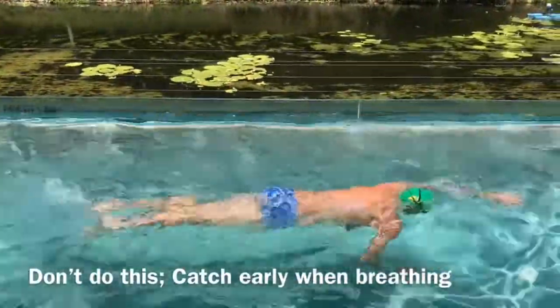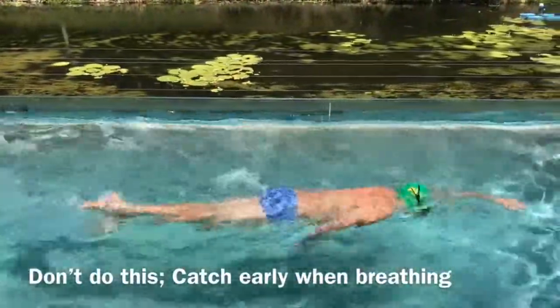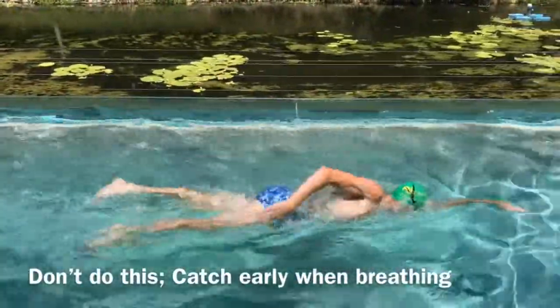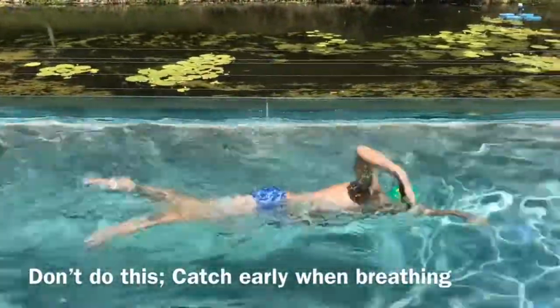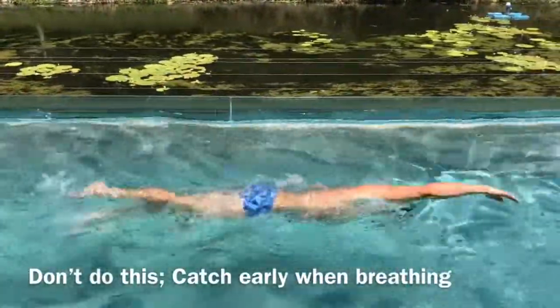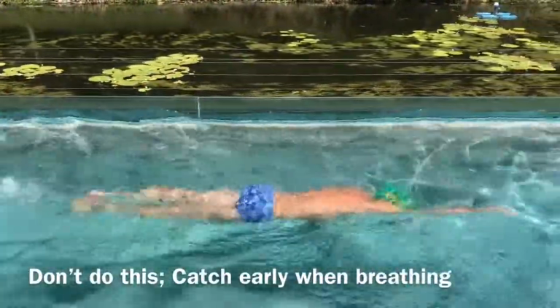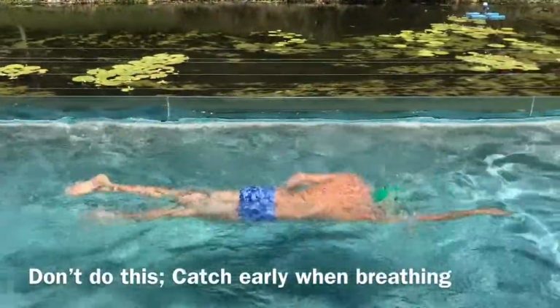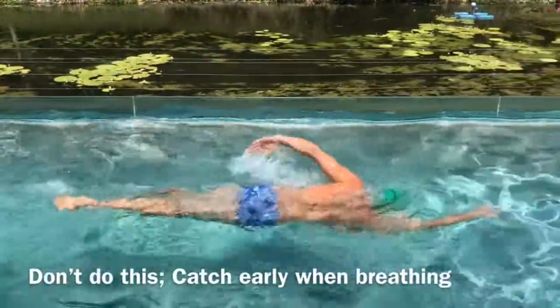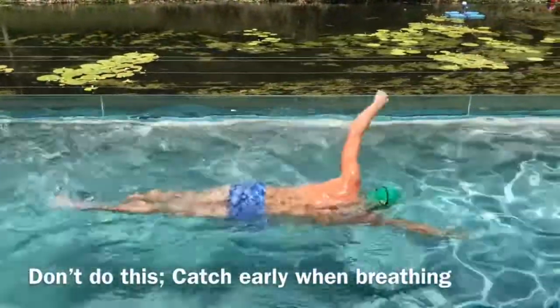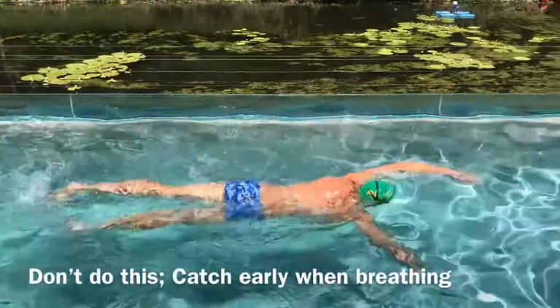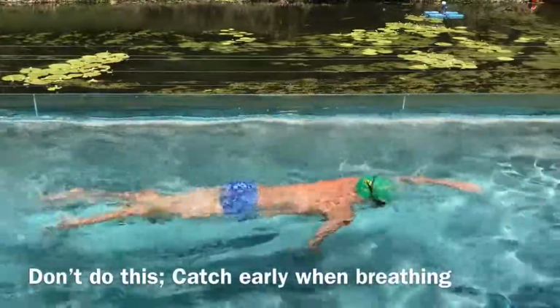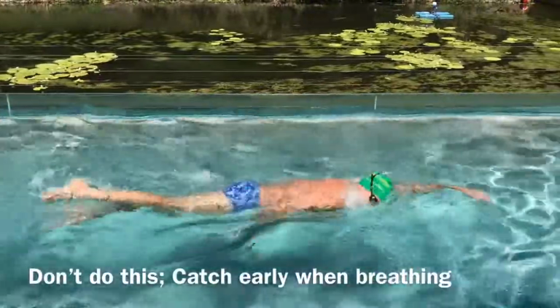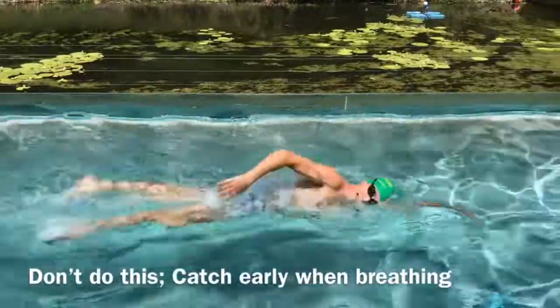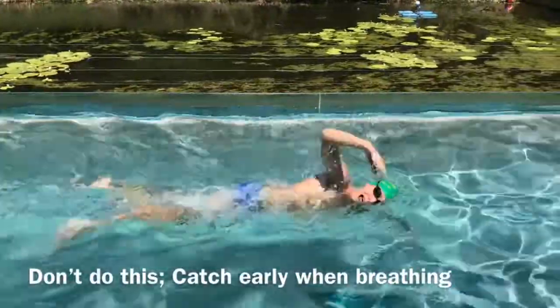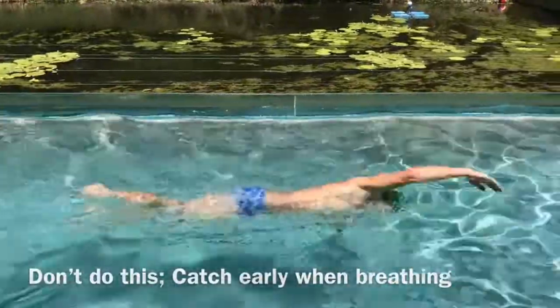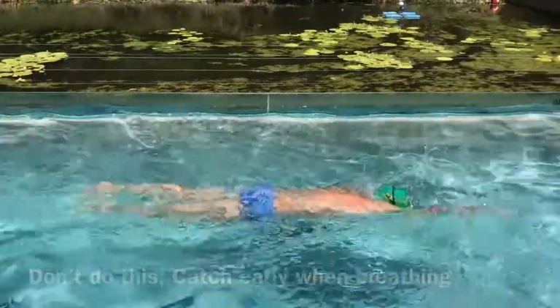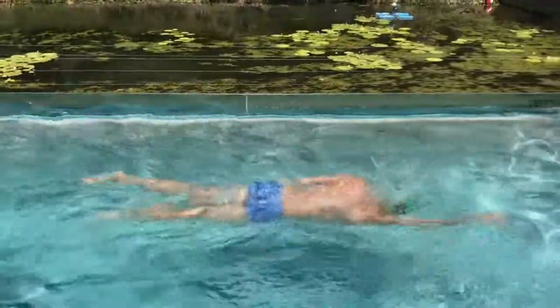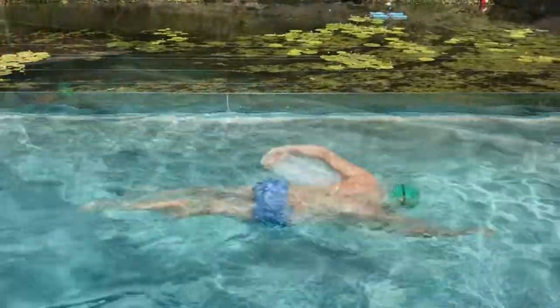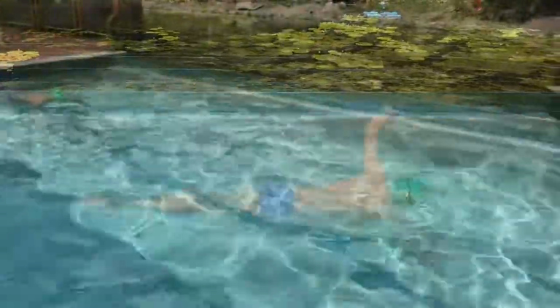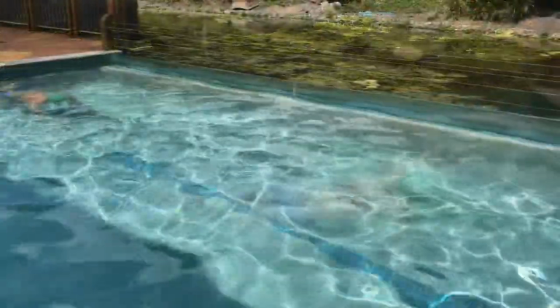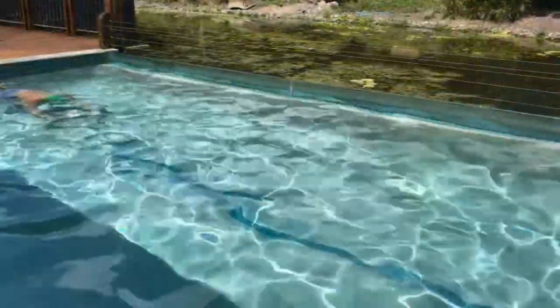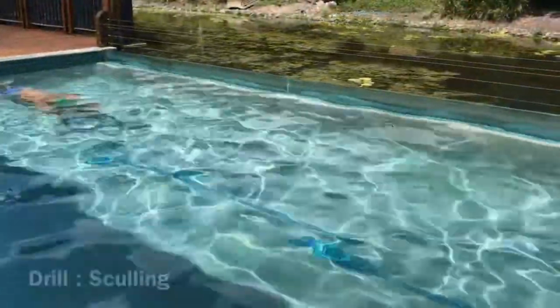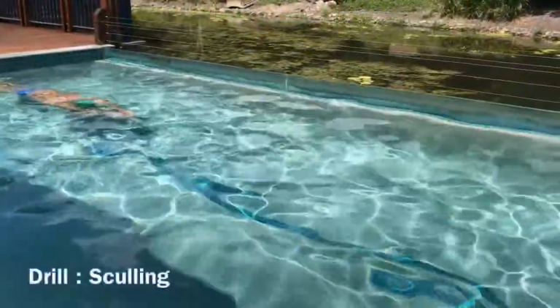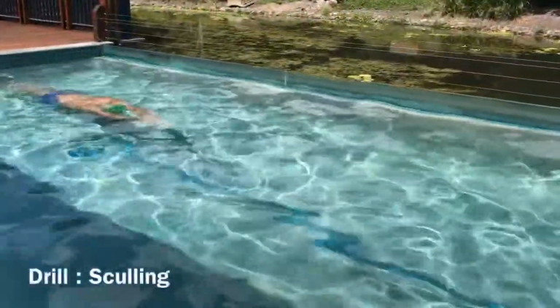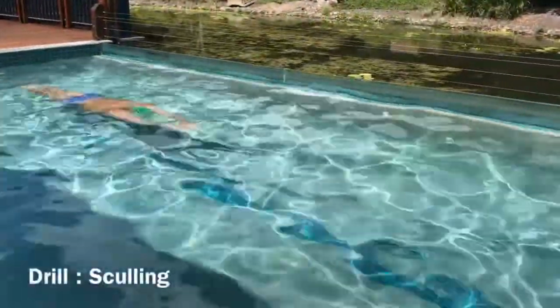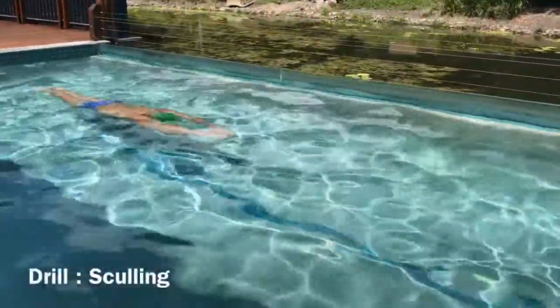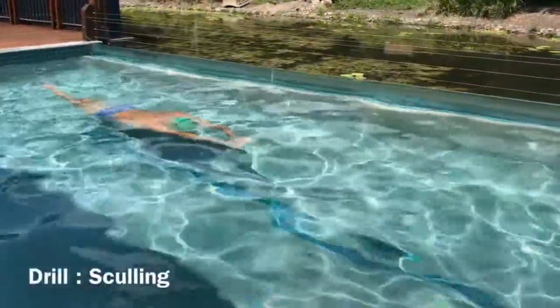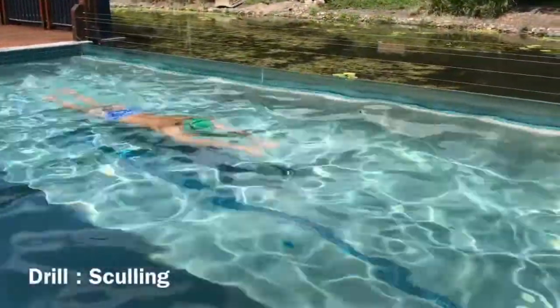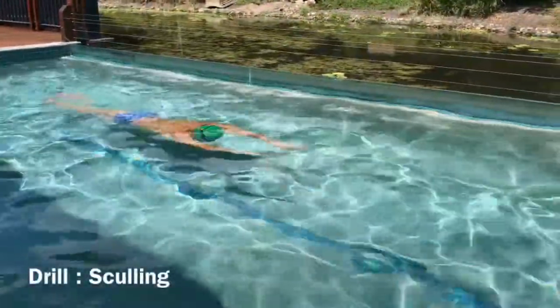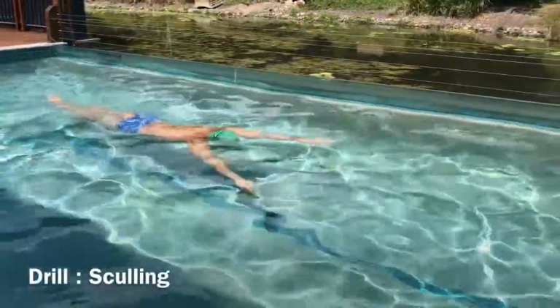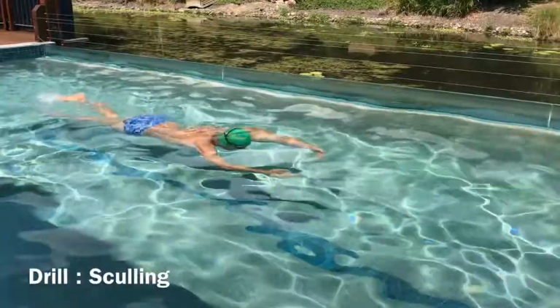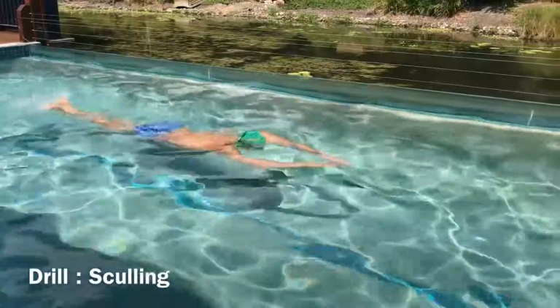Here's what happens when you catch too early on a breath. You may have good rhythm, but every time you breathe you're losing that rhythm.